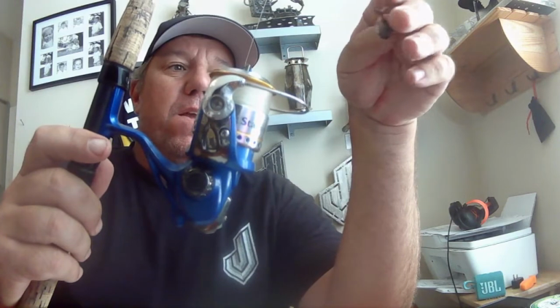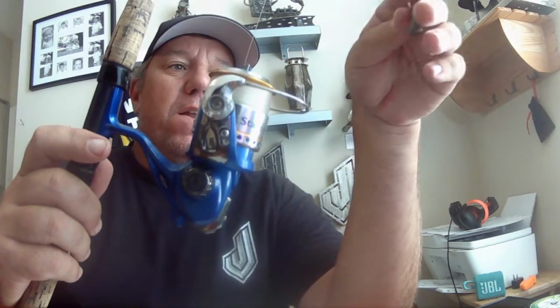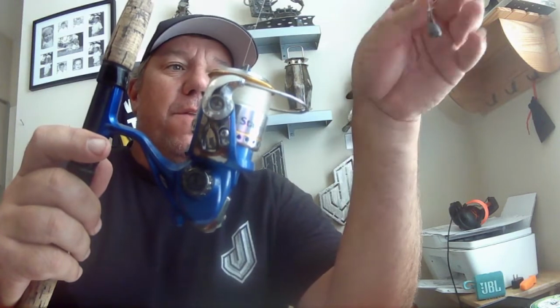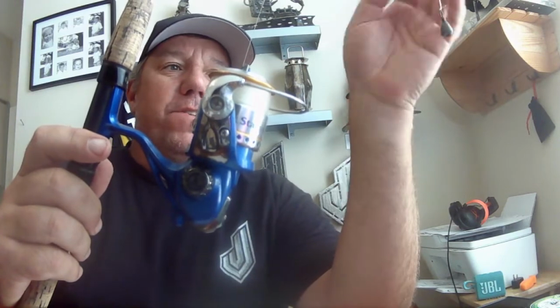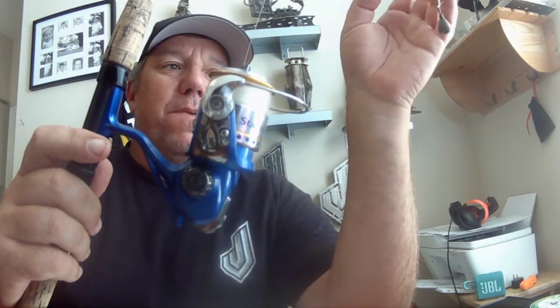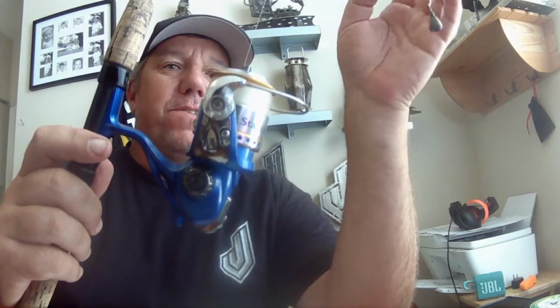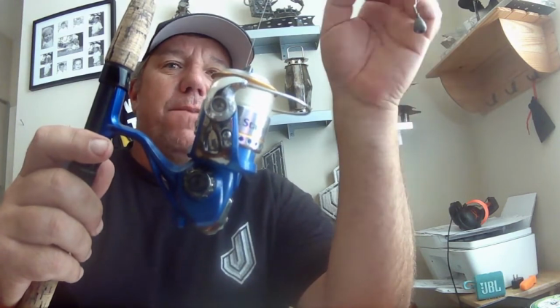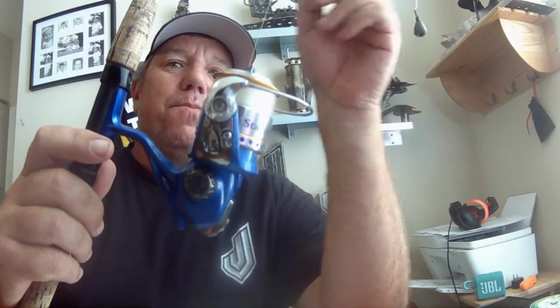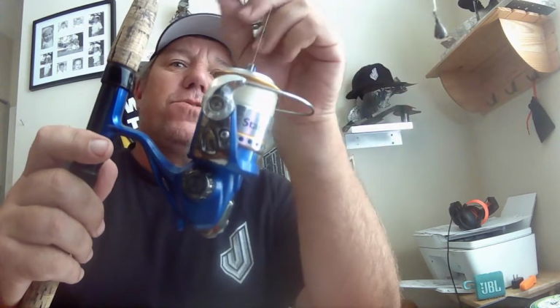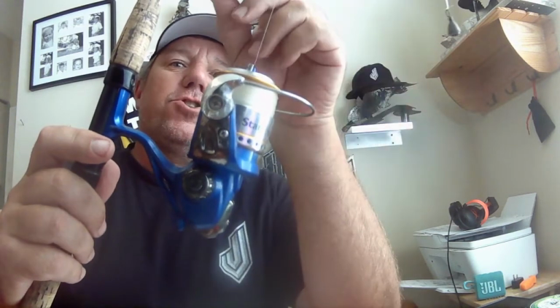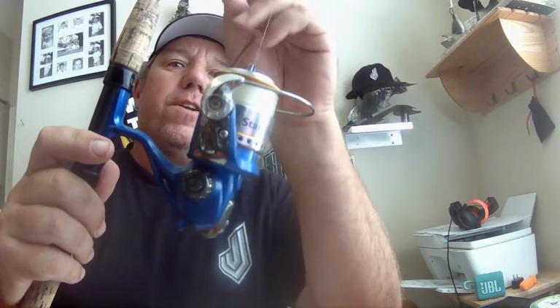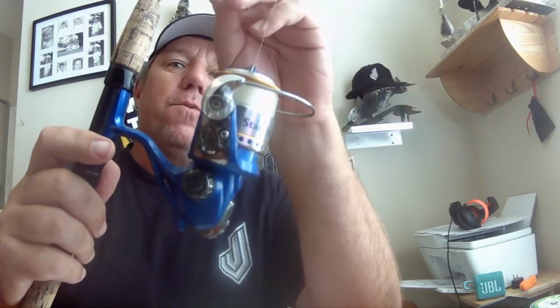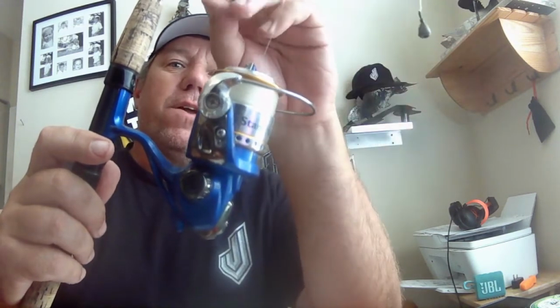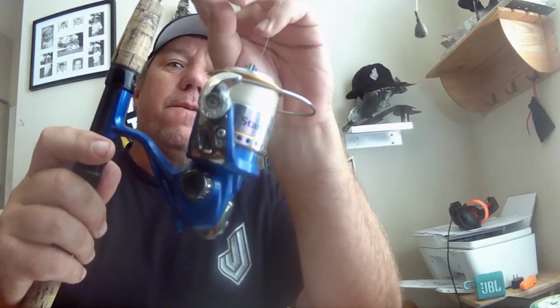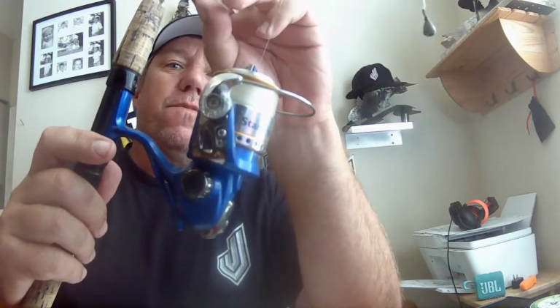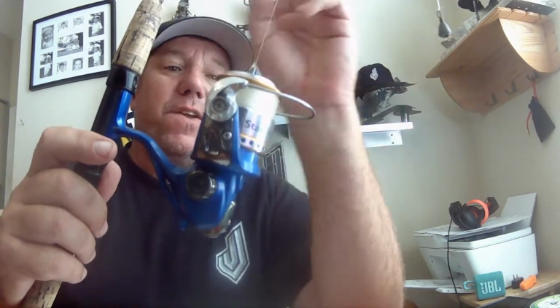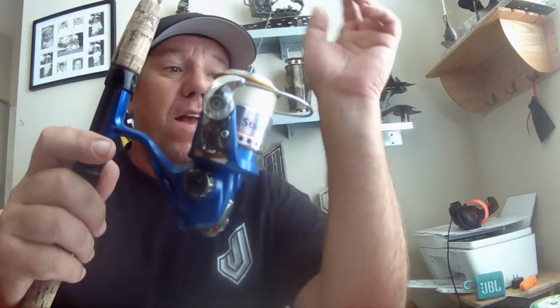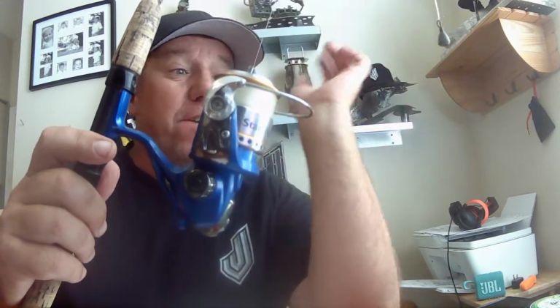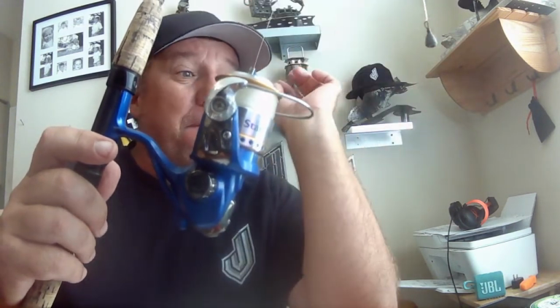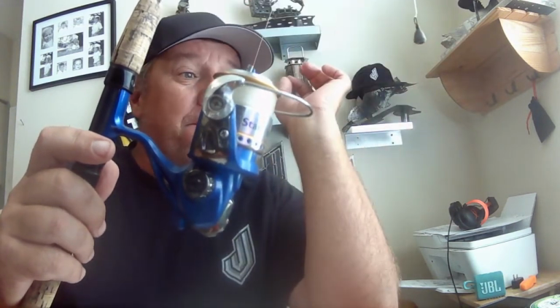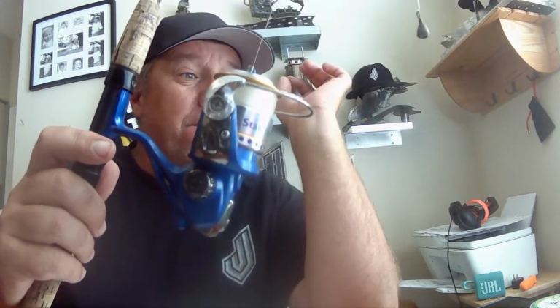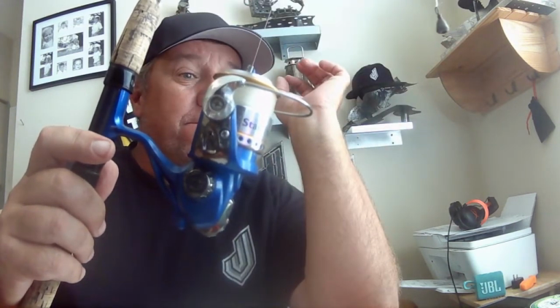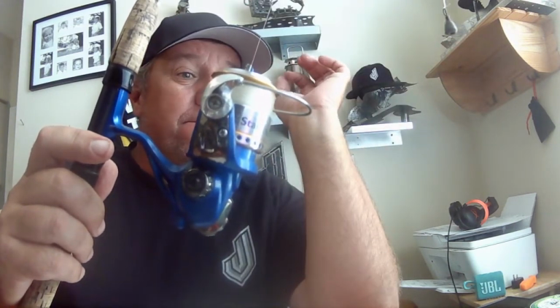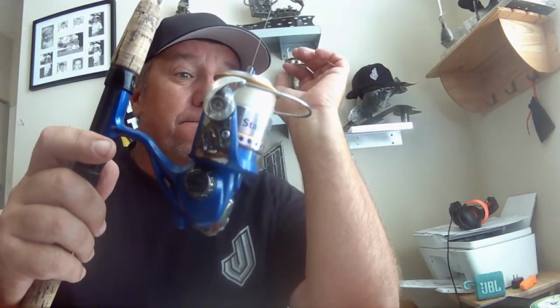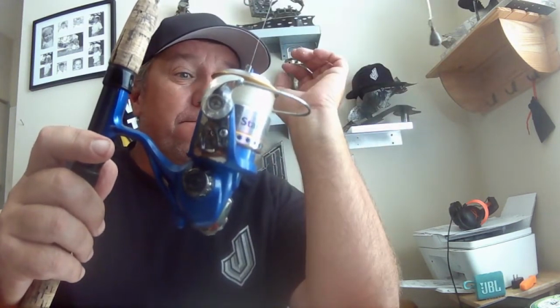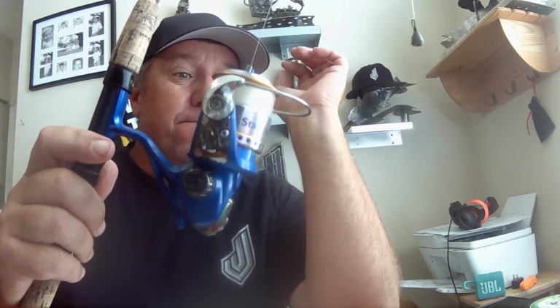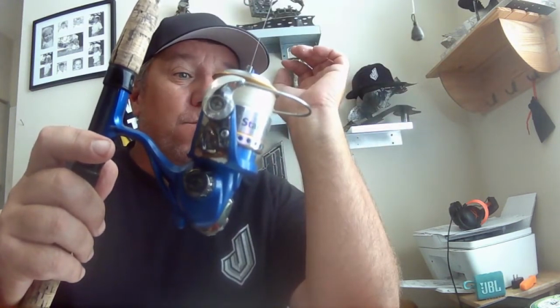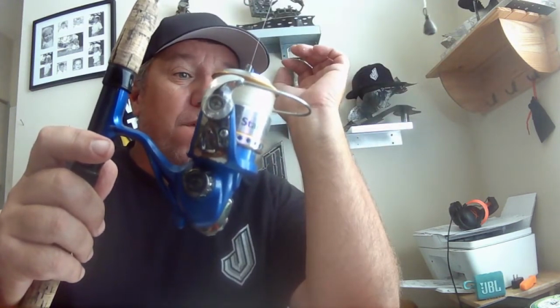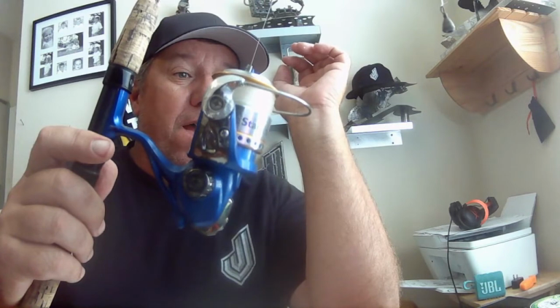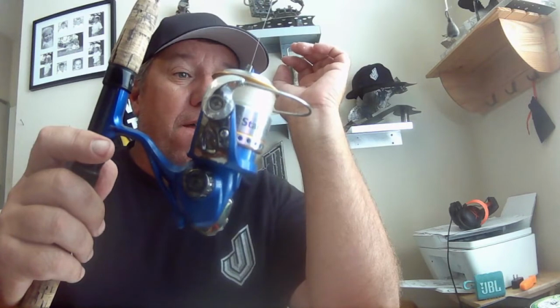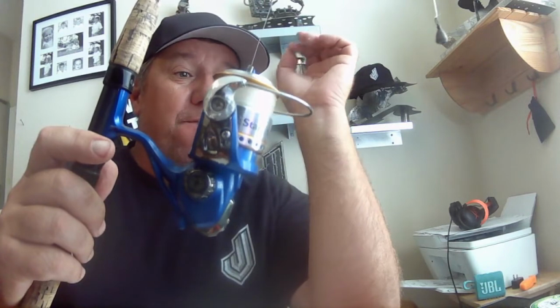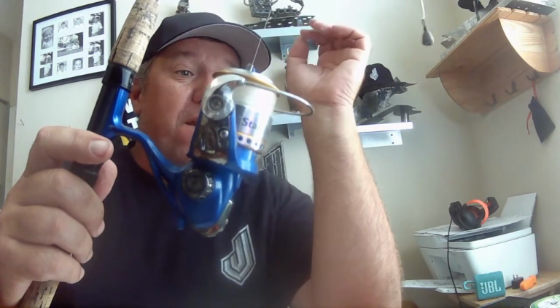With monofilament. Stay away from braid for now, but we'll talk about braid as well. This is my simple chicken rig for catching bait fish.